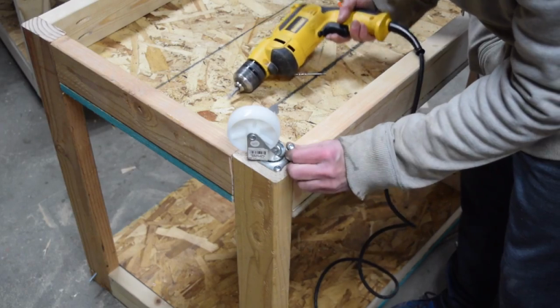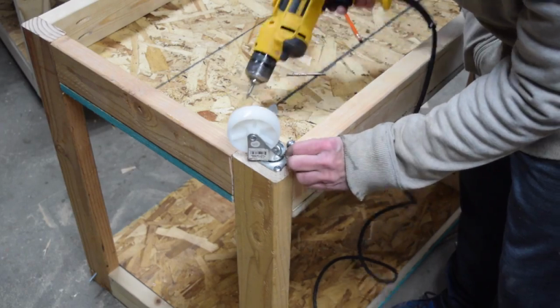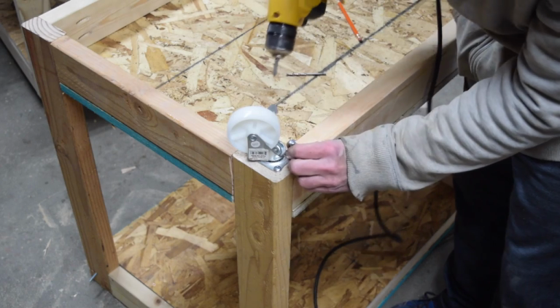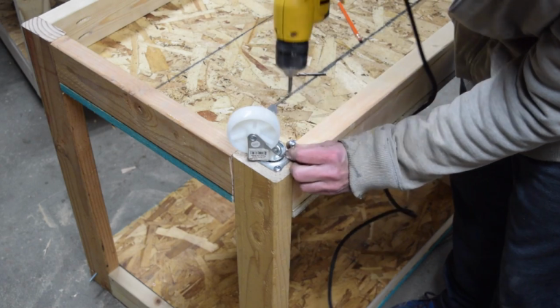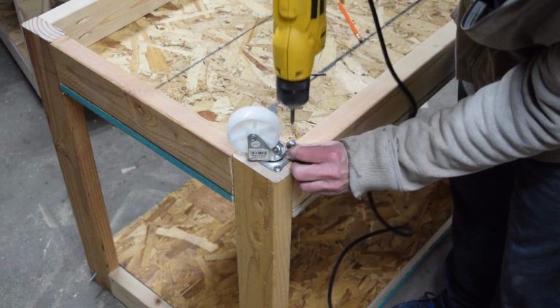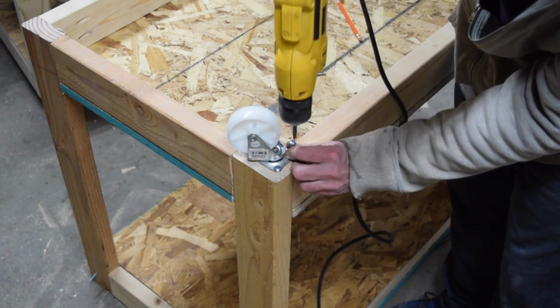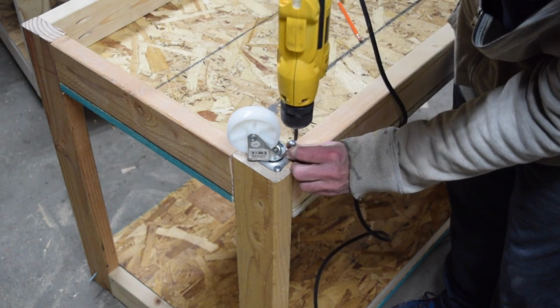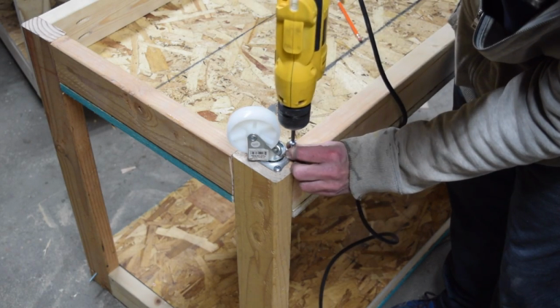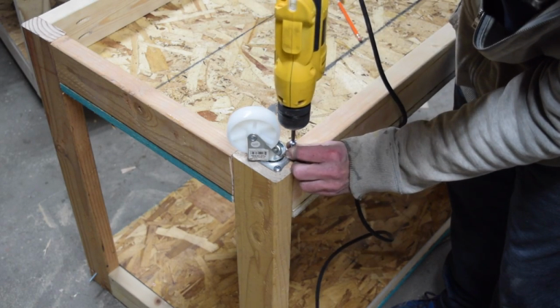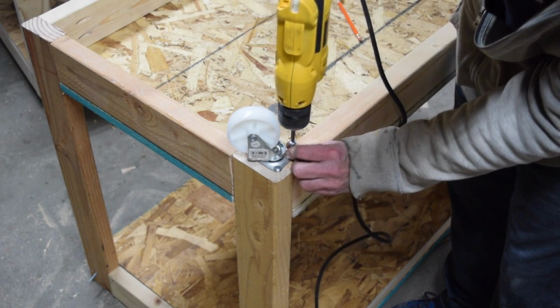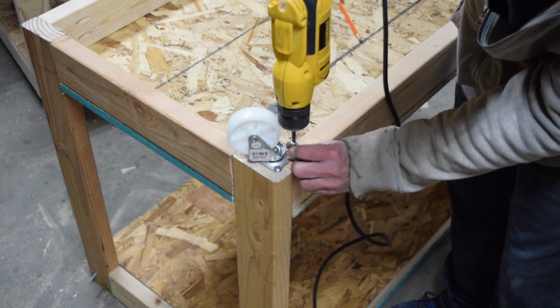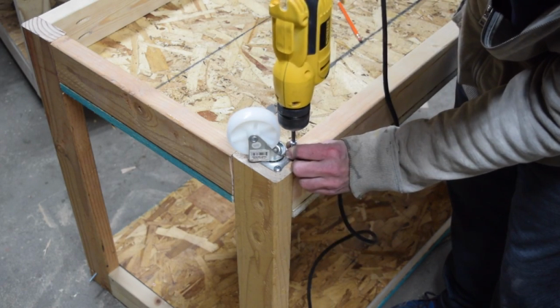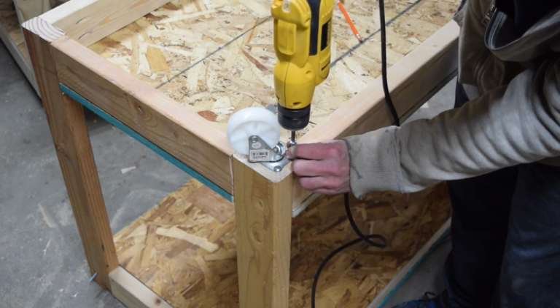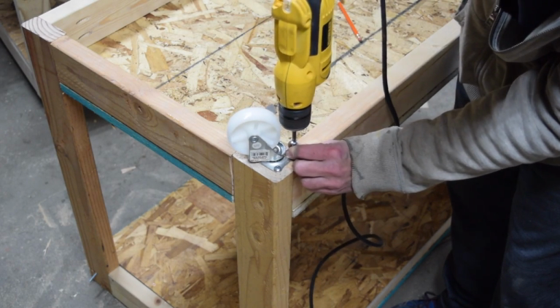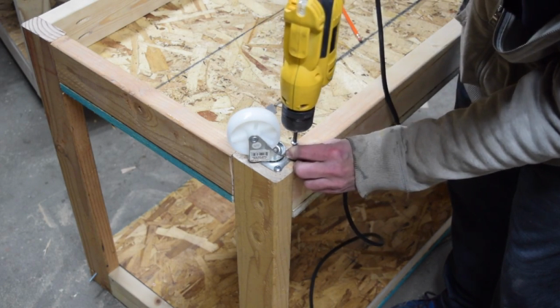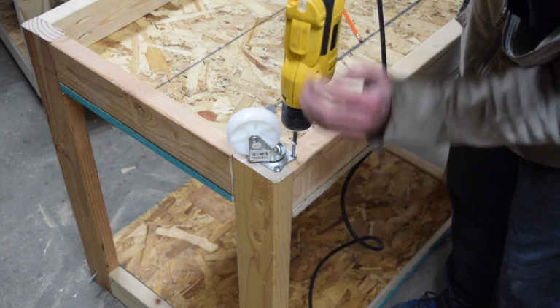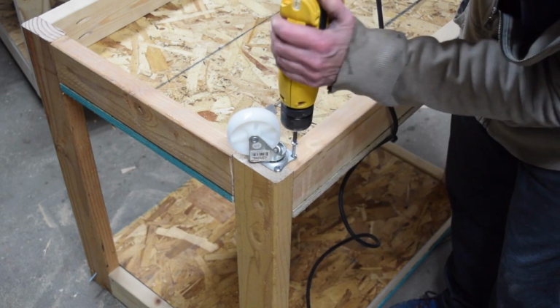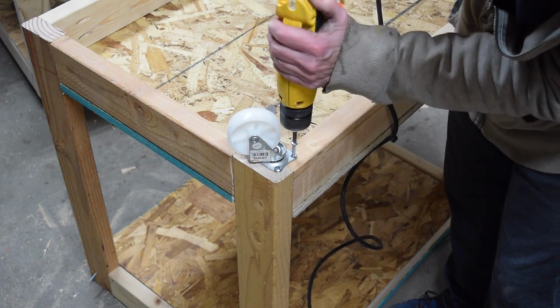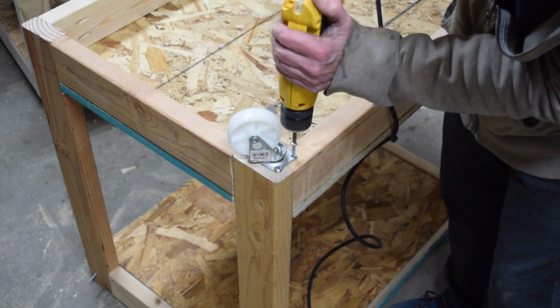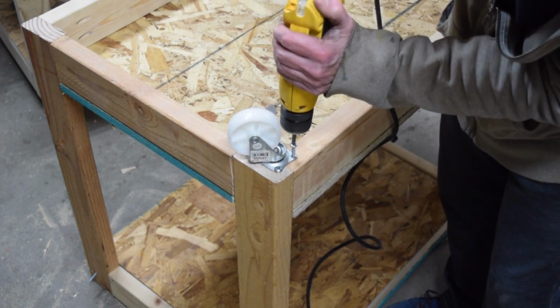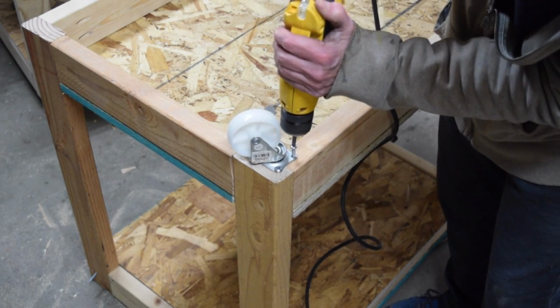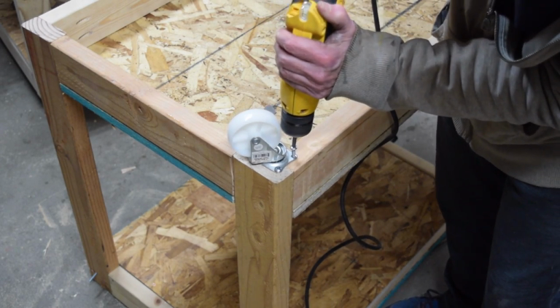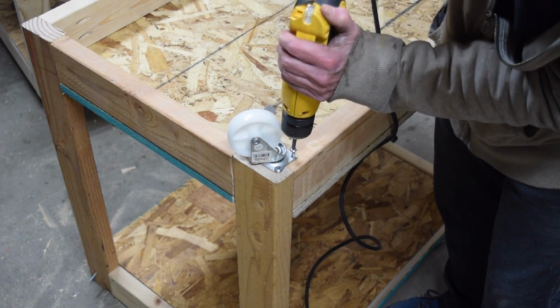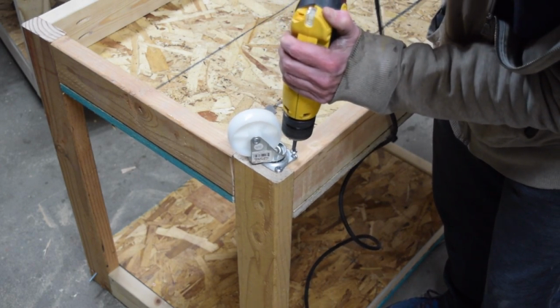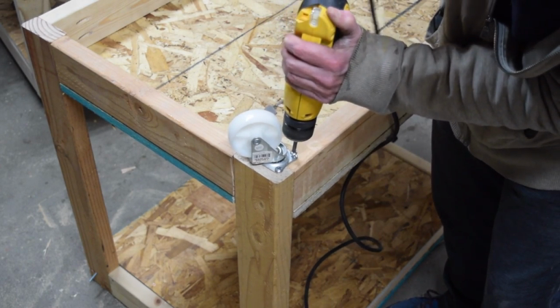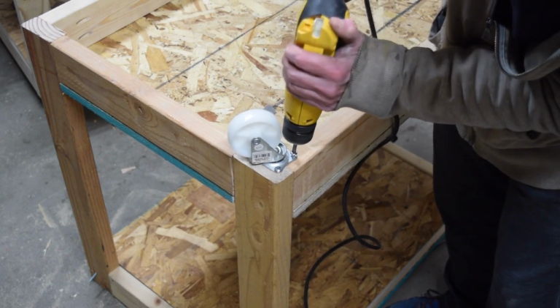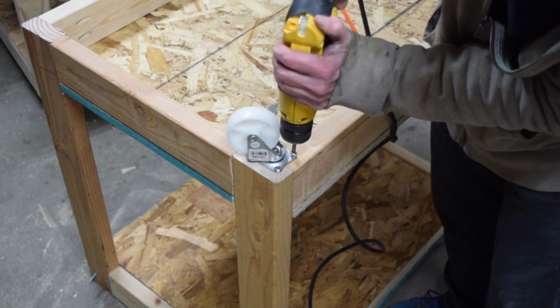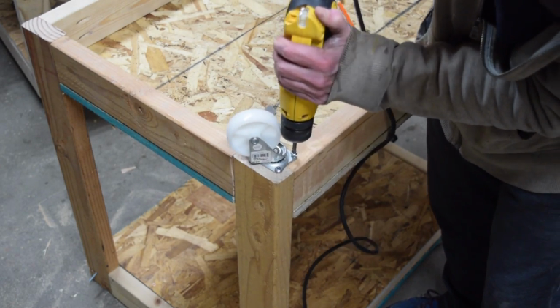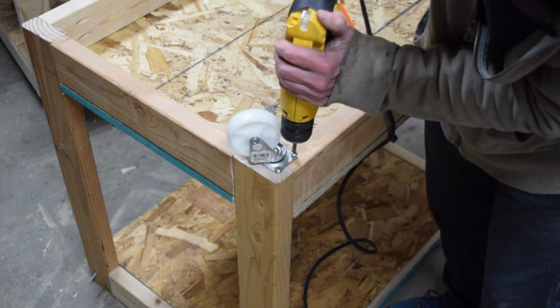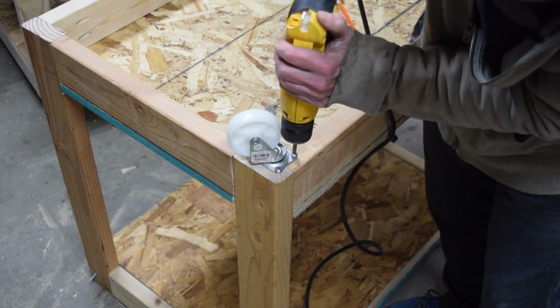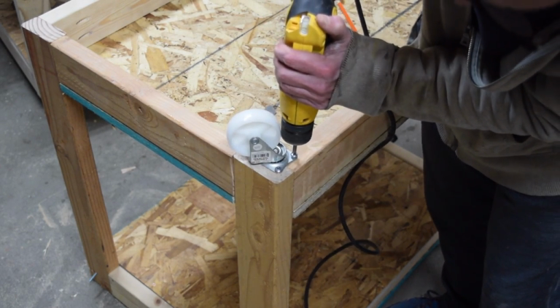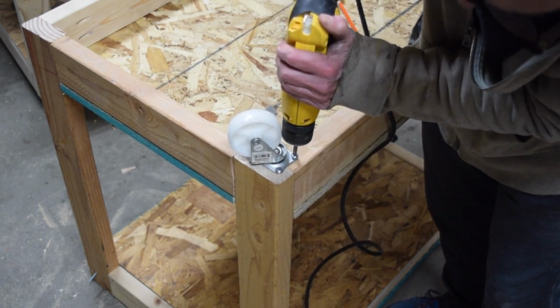At each bottom corner of the support frame I installed a three-inch braking swivel caster.